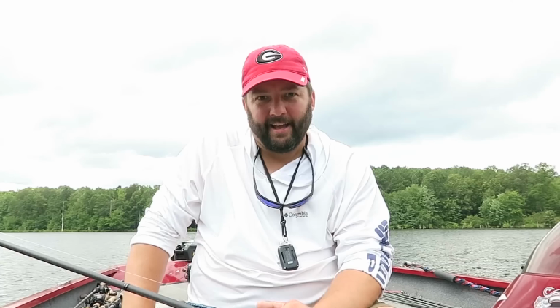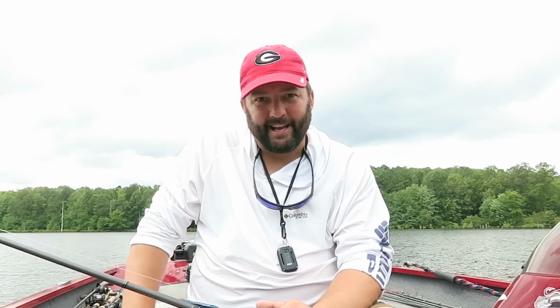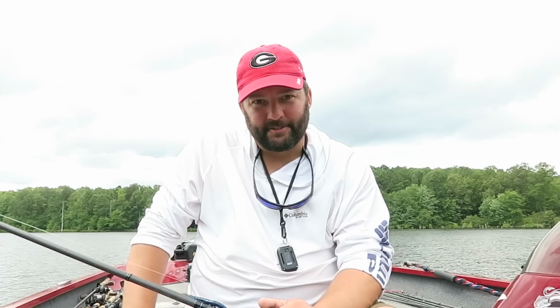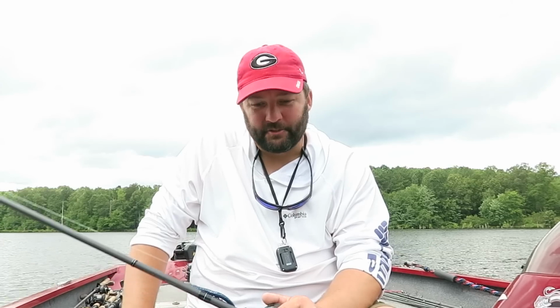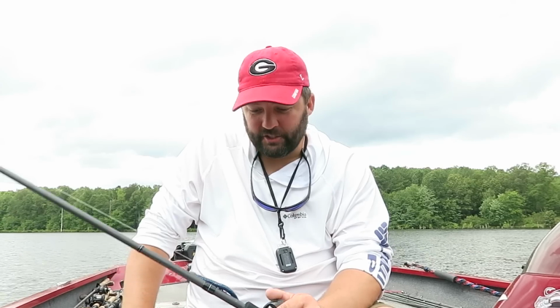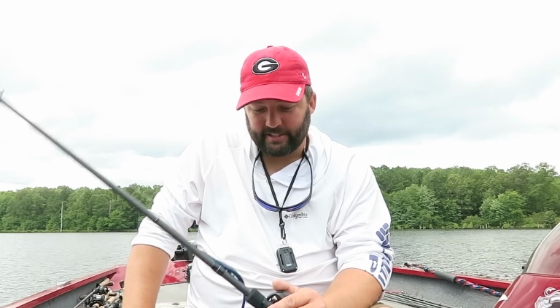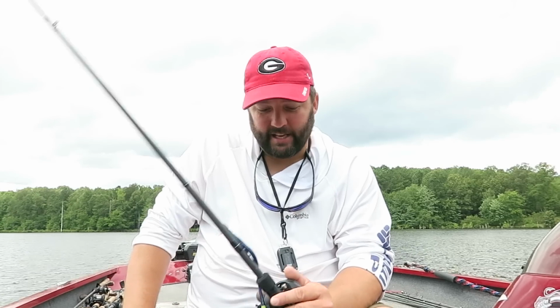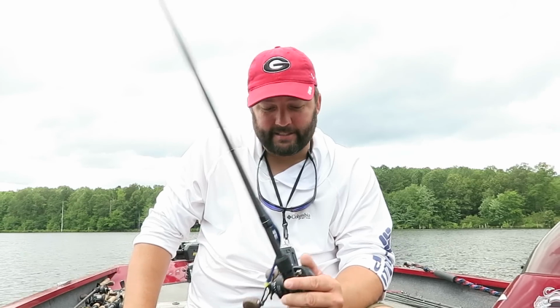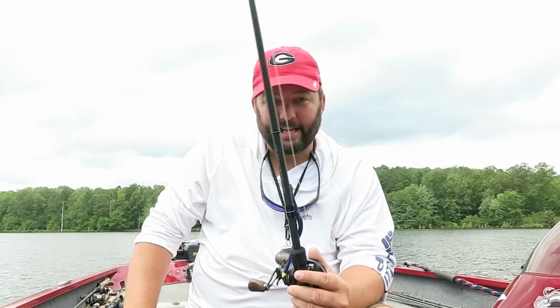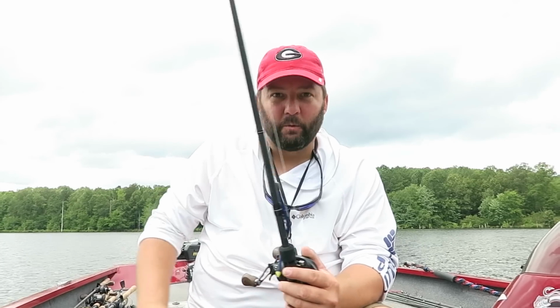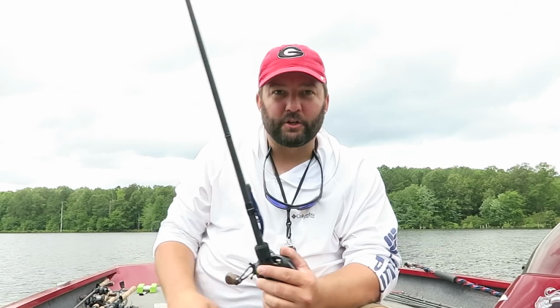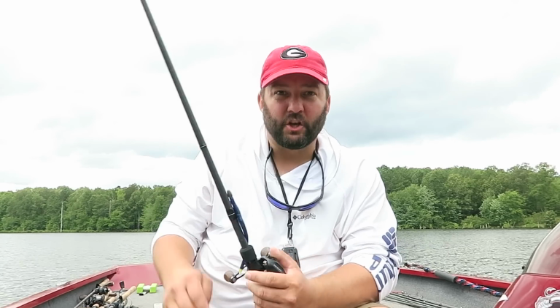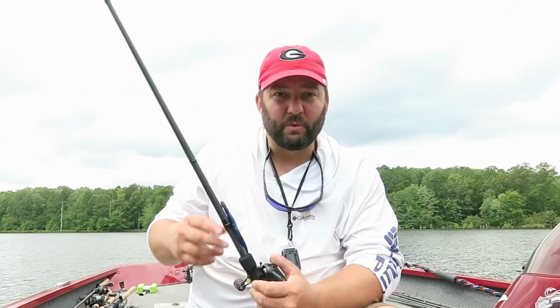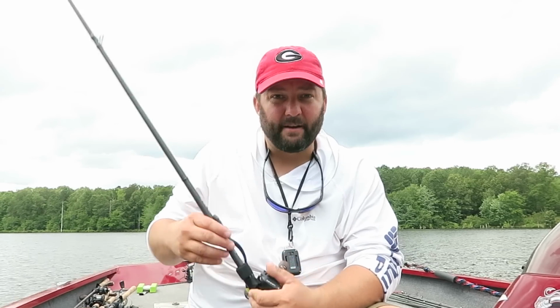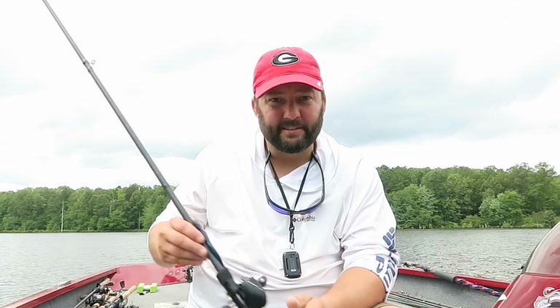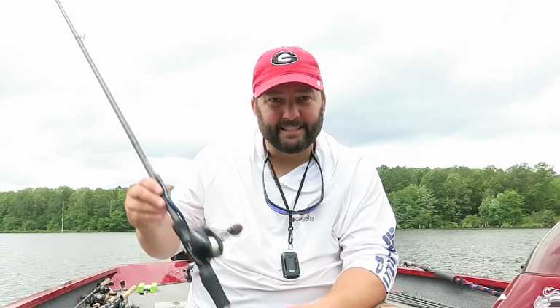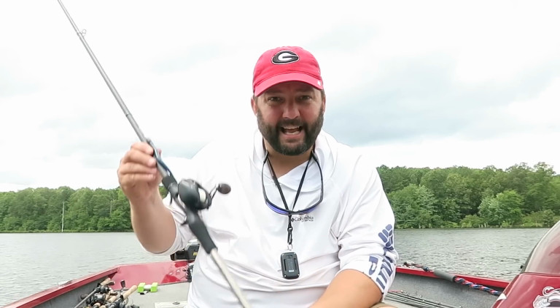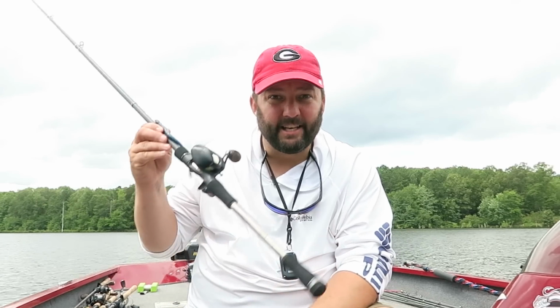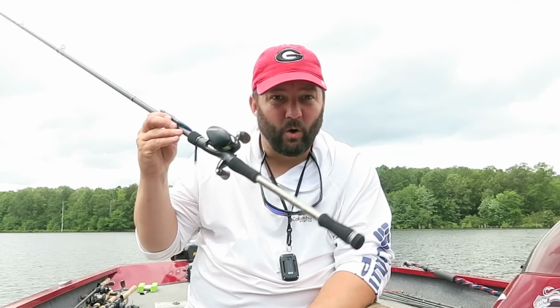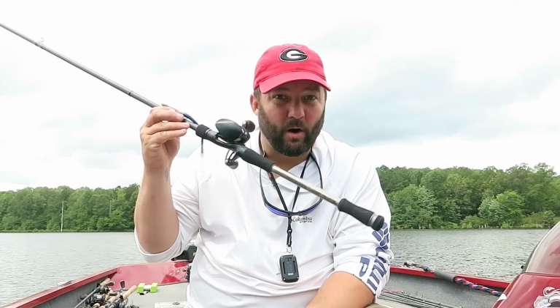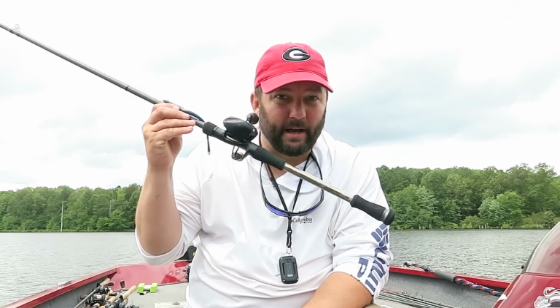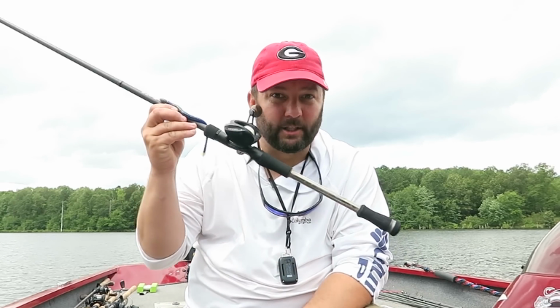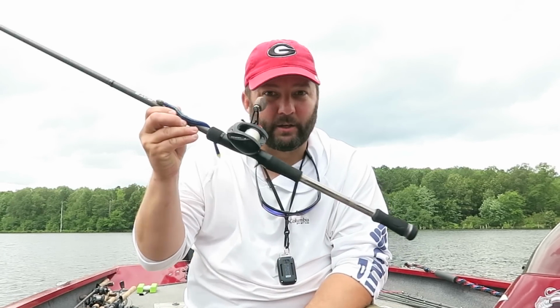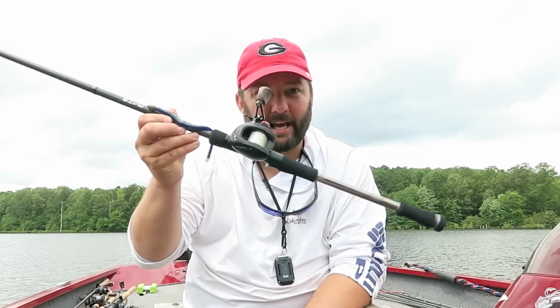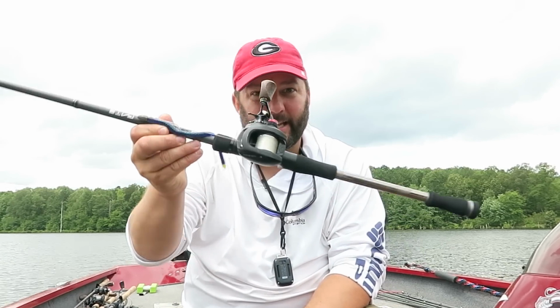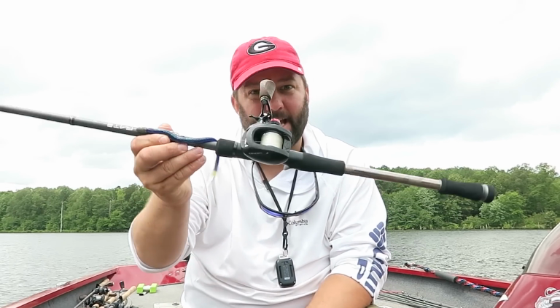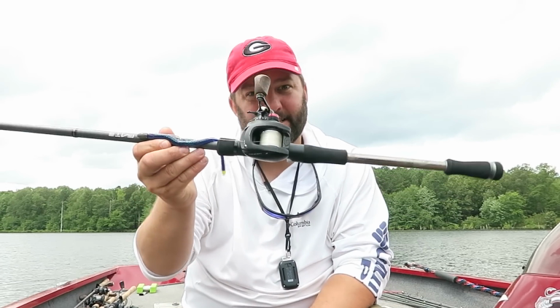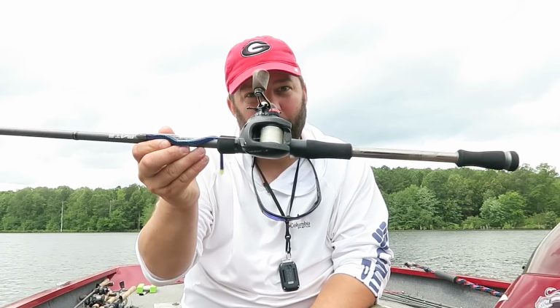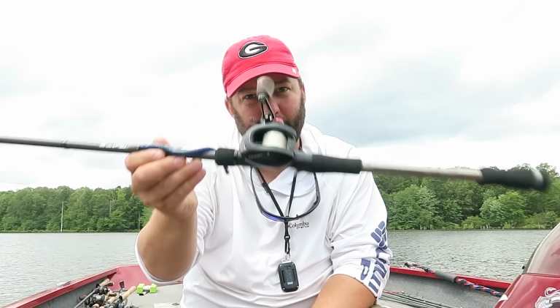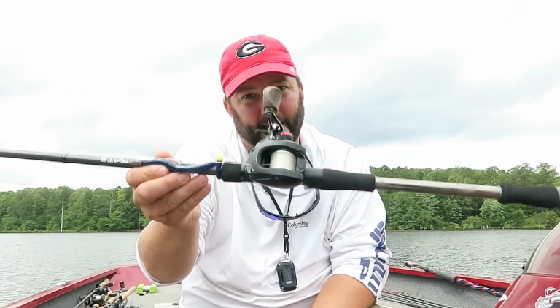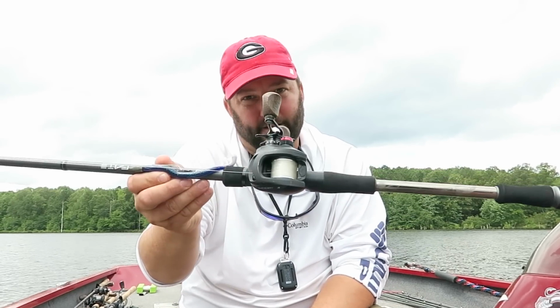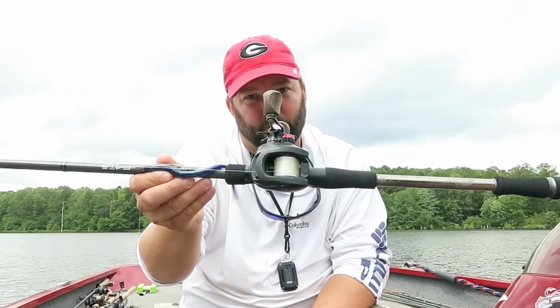Hey guys, this is Gene Jensen, and today I want to tell you everything that I know about learning how to cast a baitcaster.